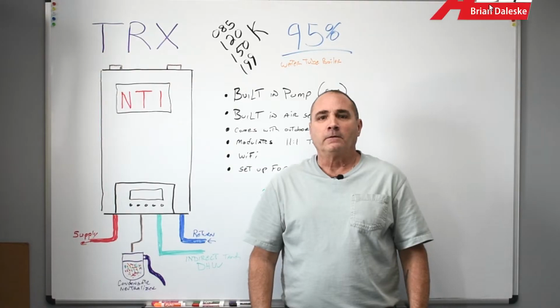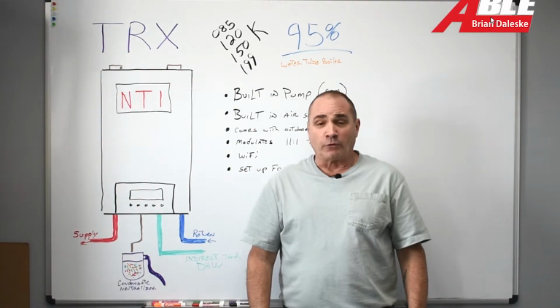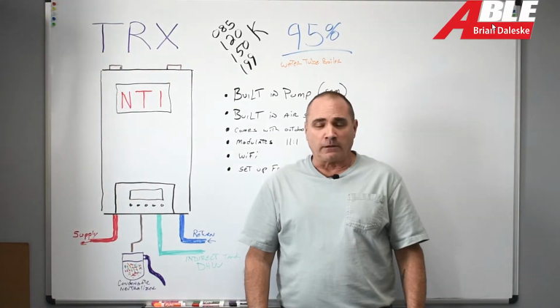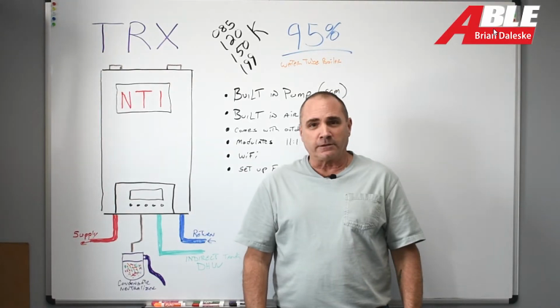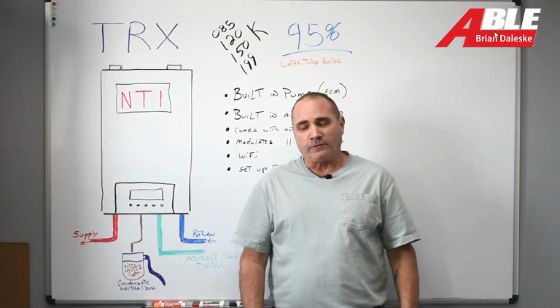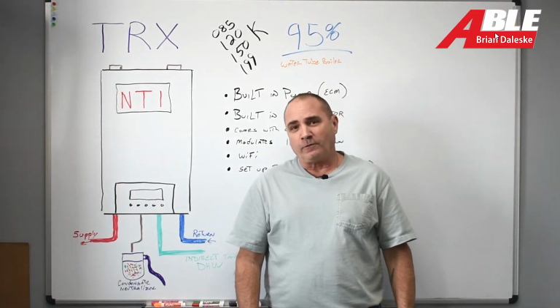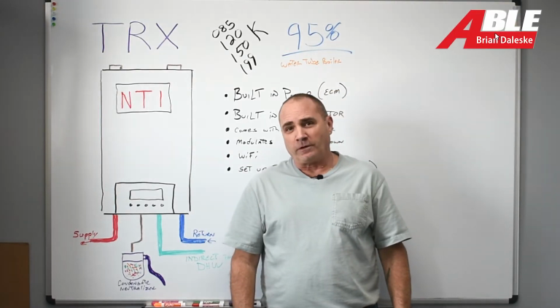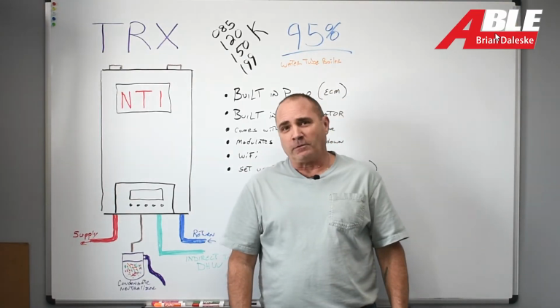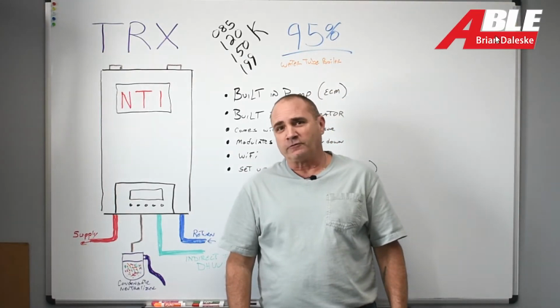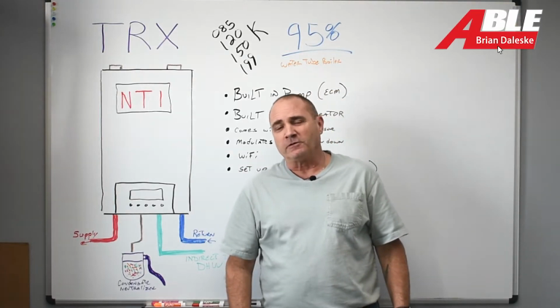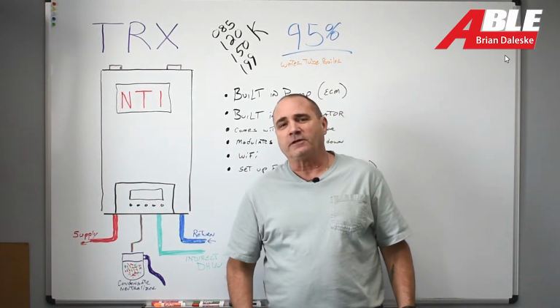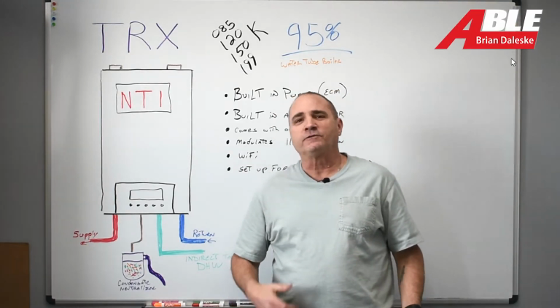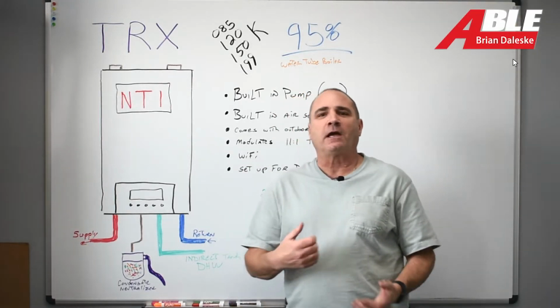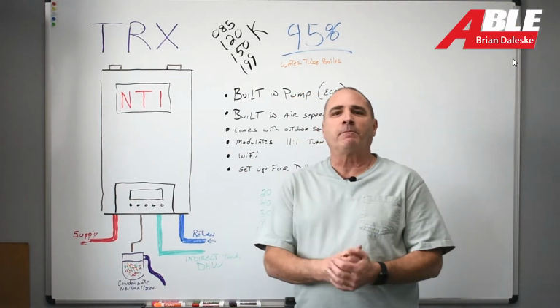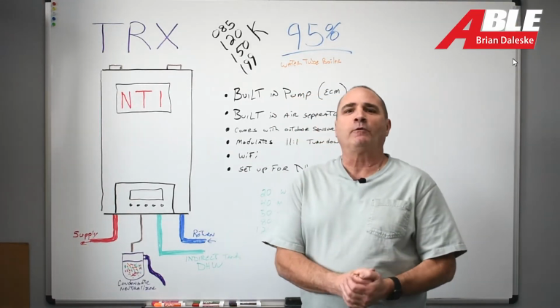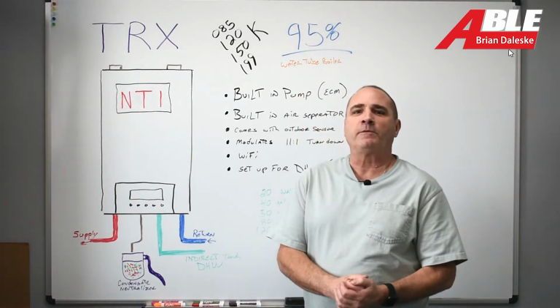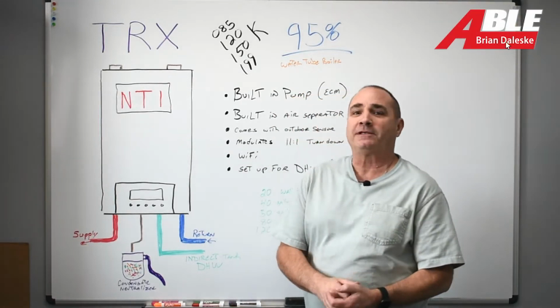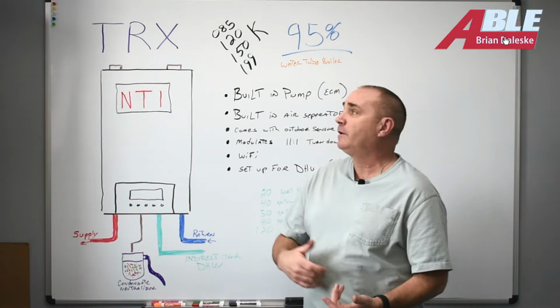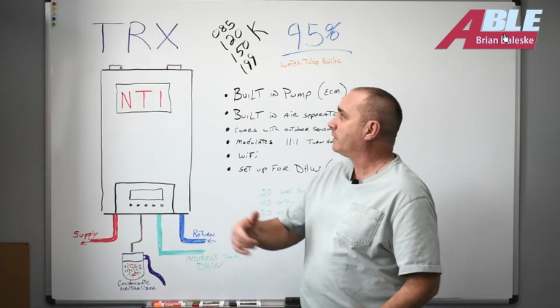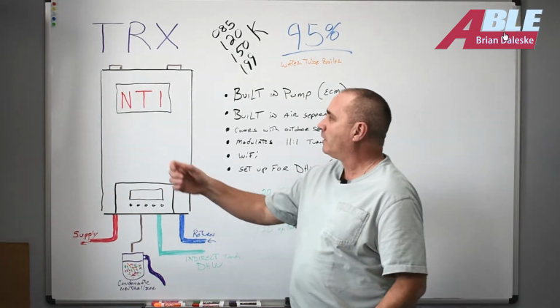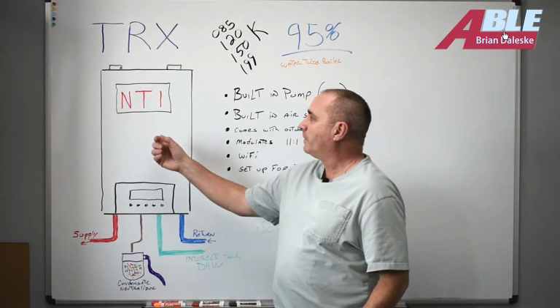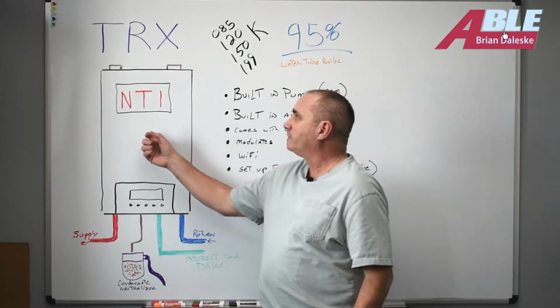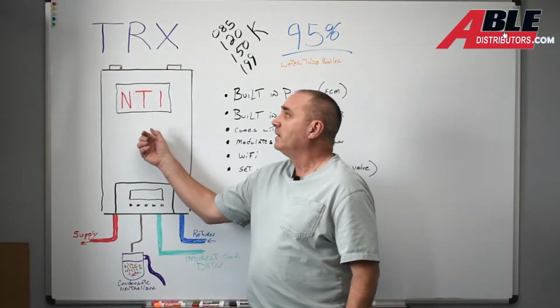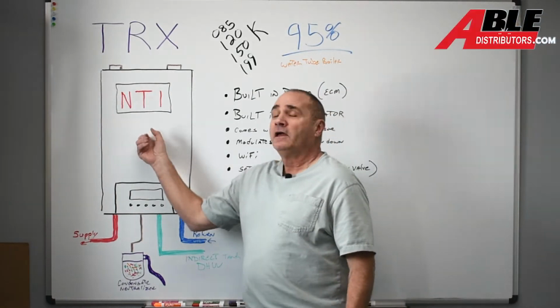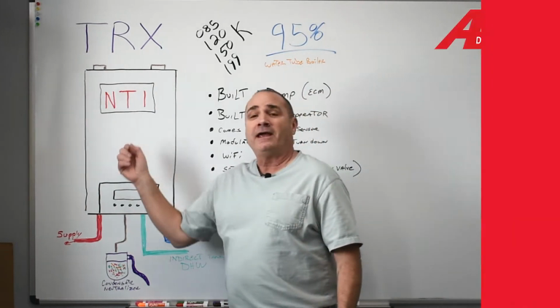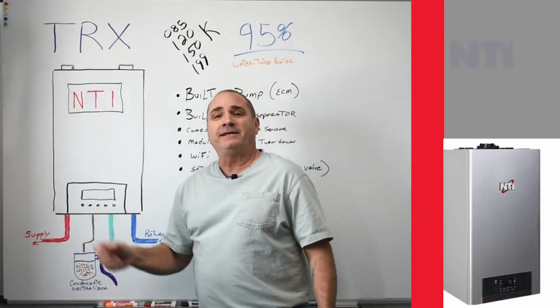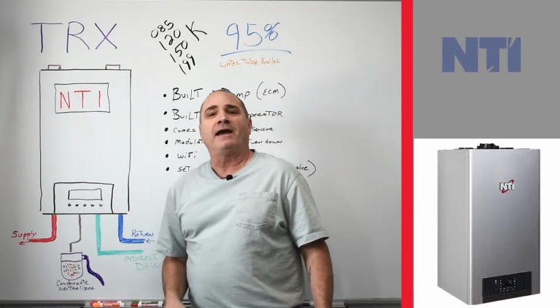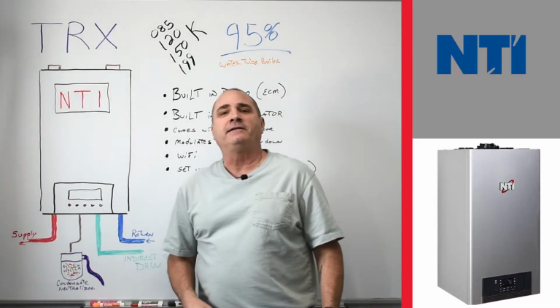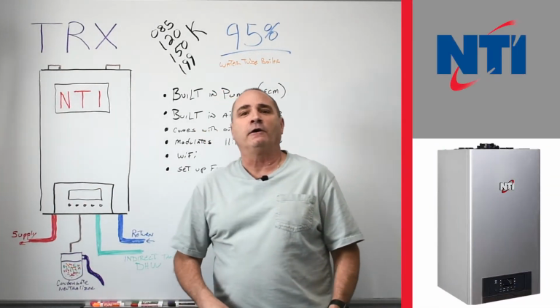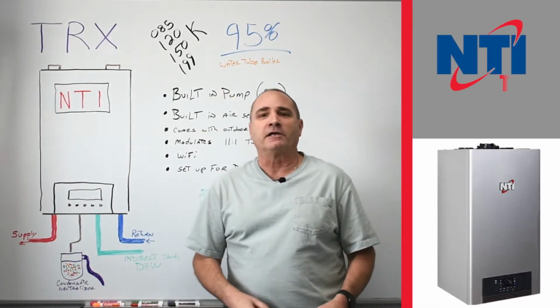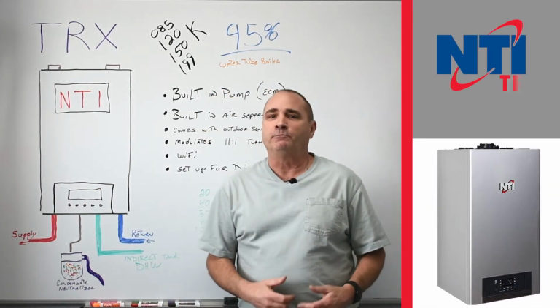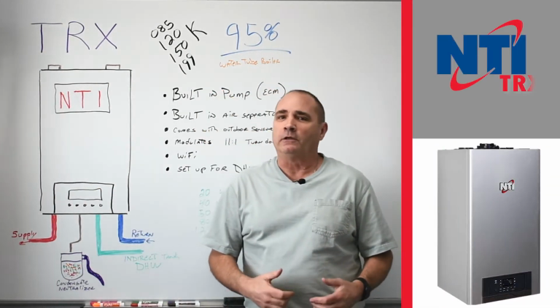Brian Bolescu with Able Distributors. Thanks for stopping by the website. Today we're going to talk about the NTI TRX boiler.